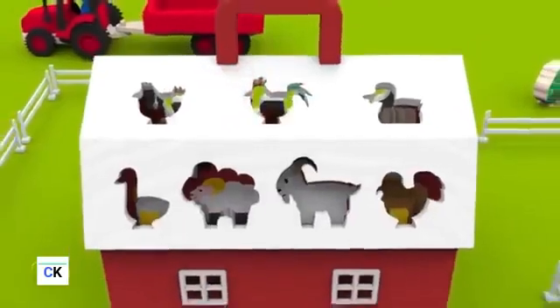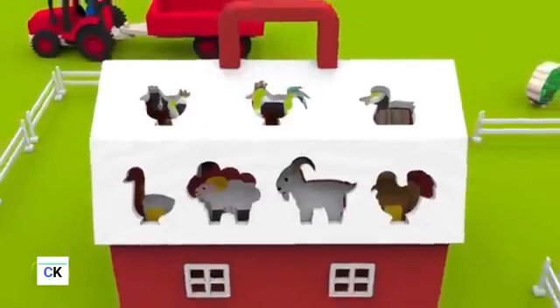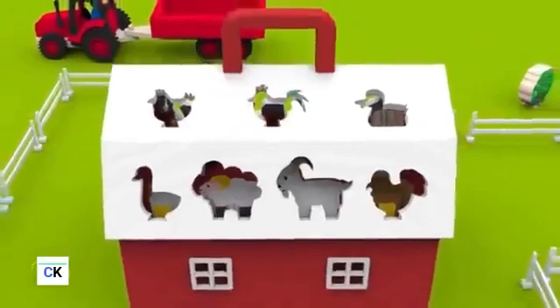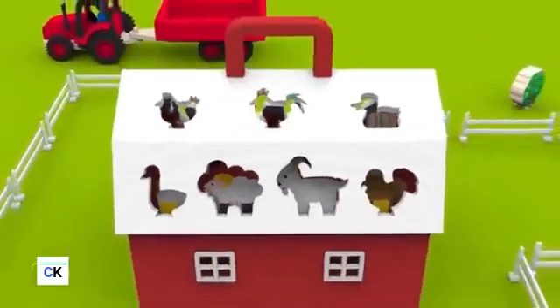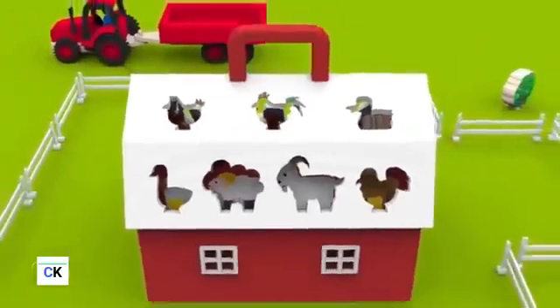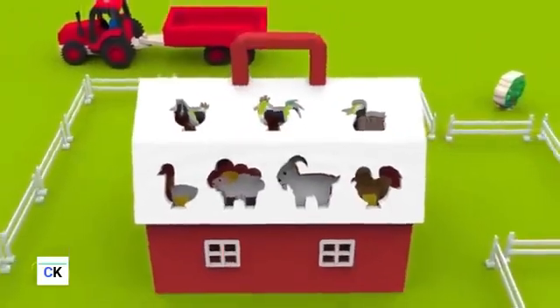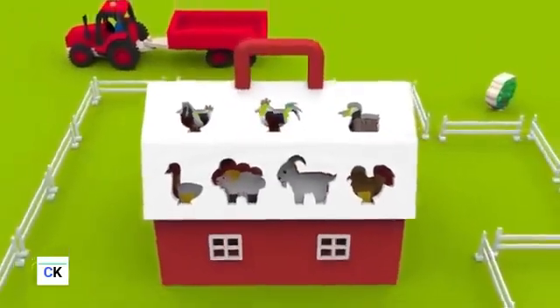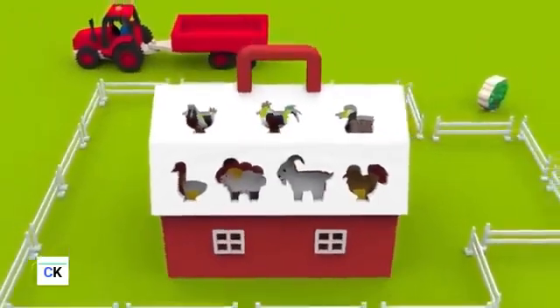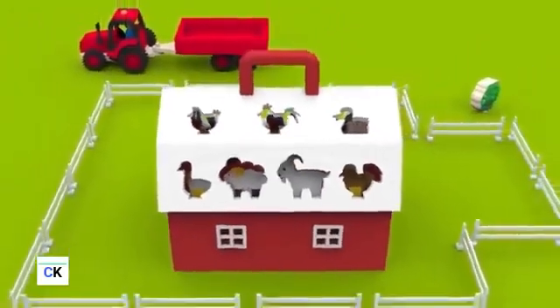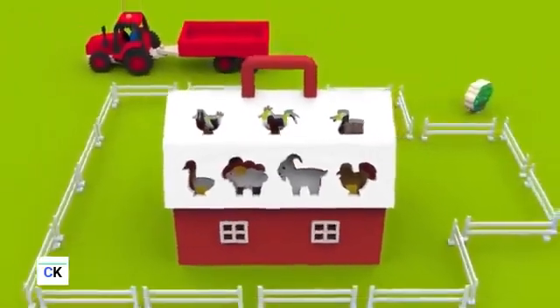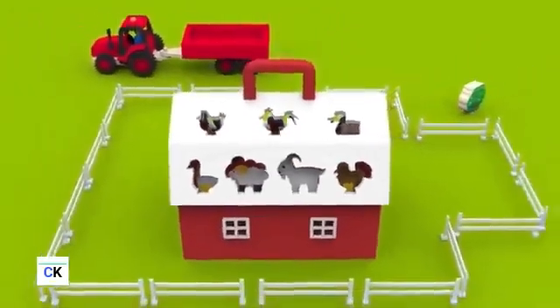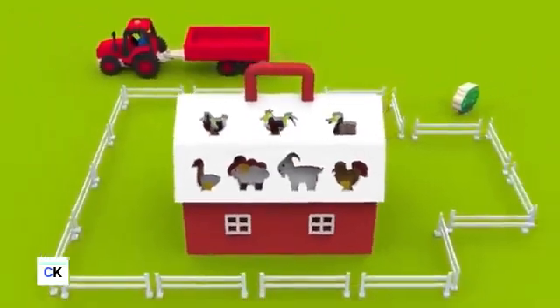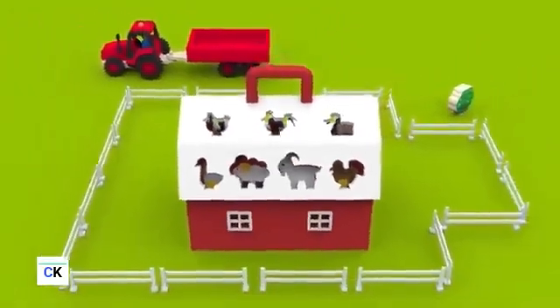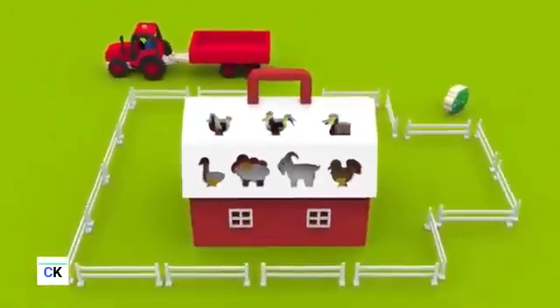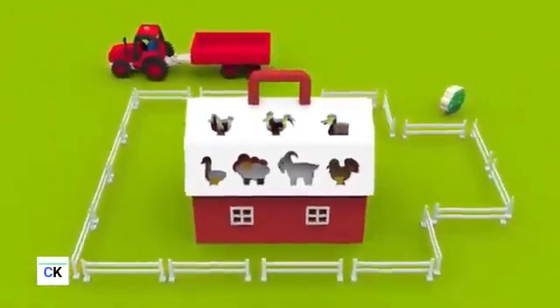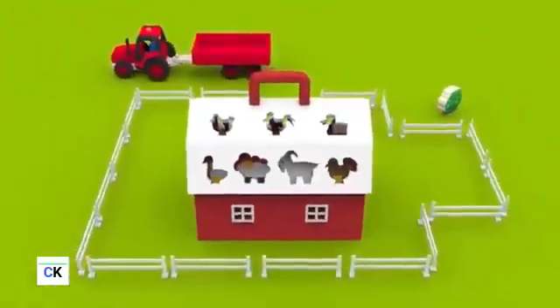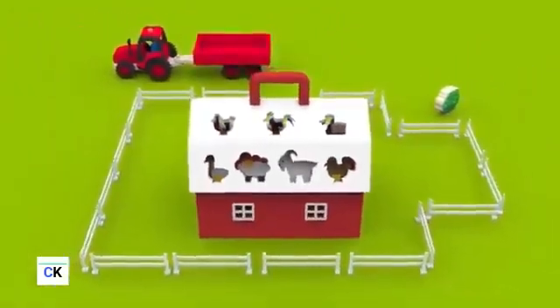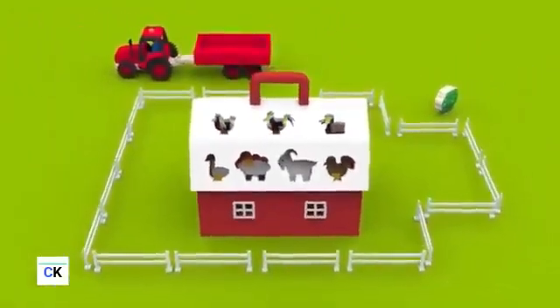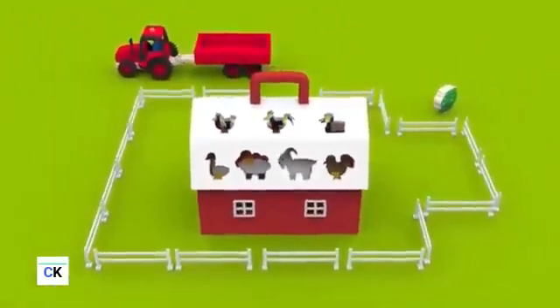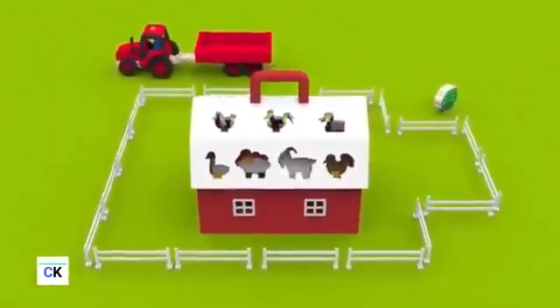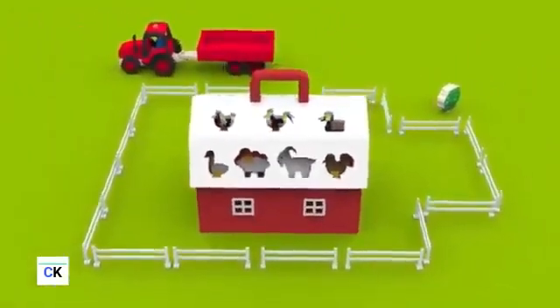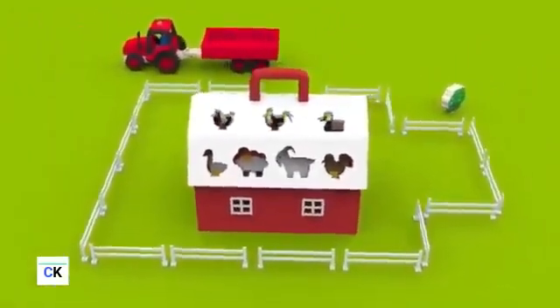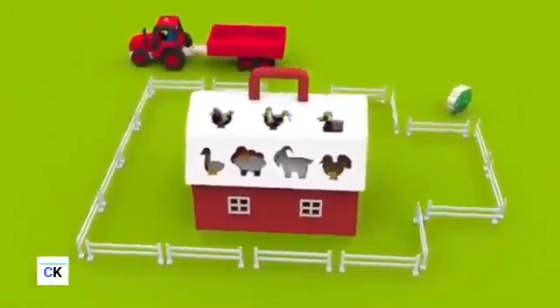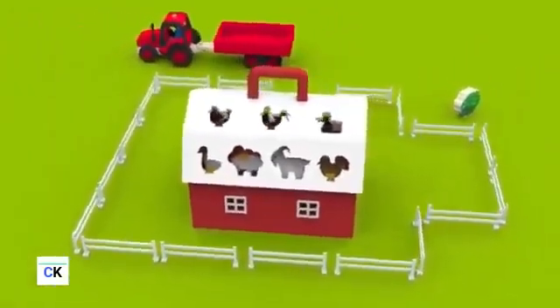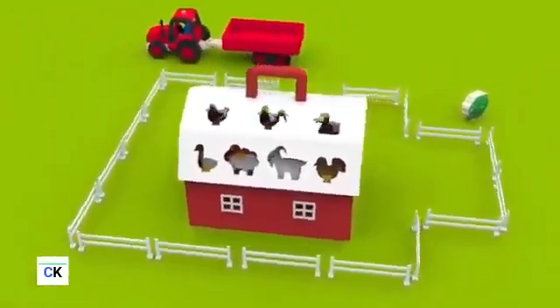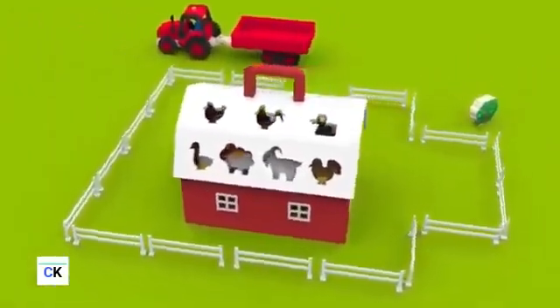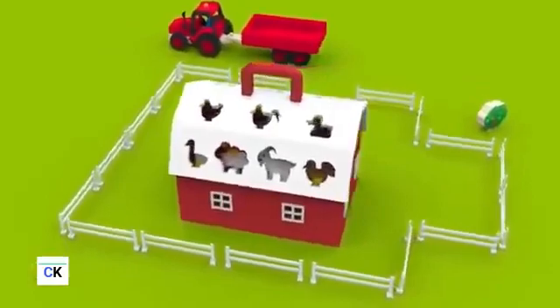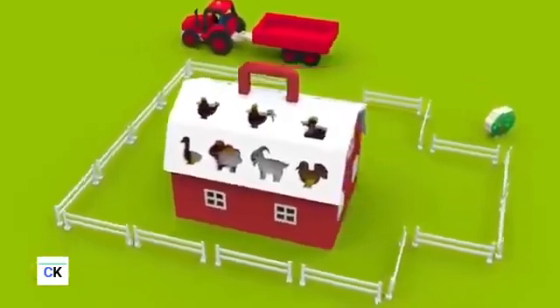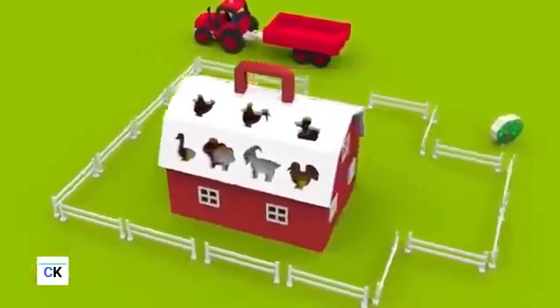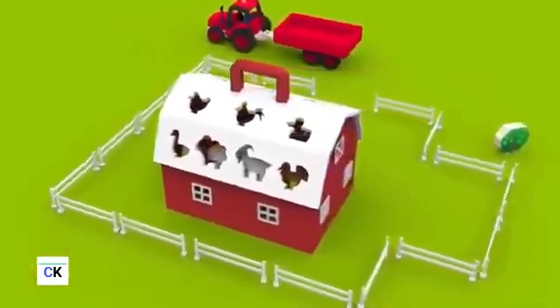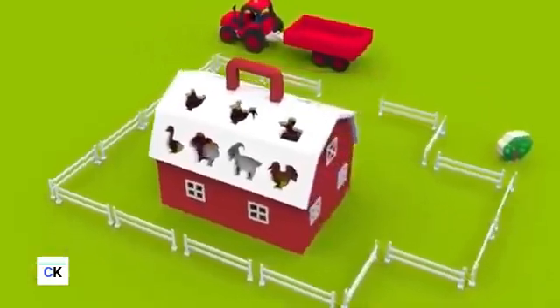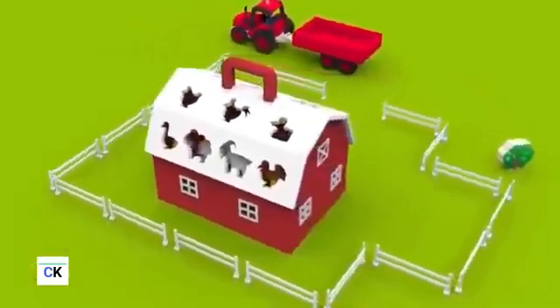Great, all the animals are at home. Good.